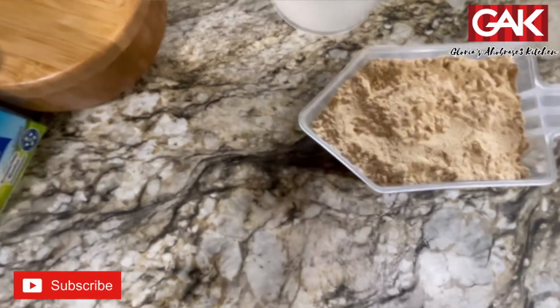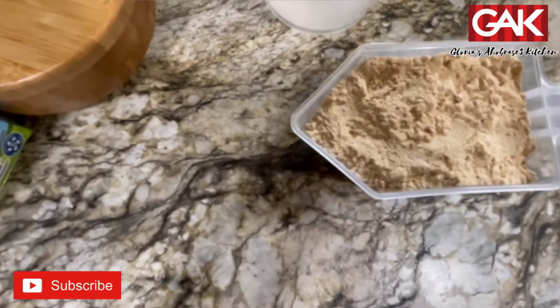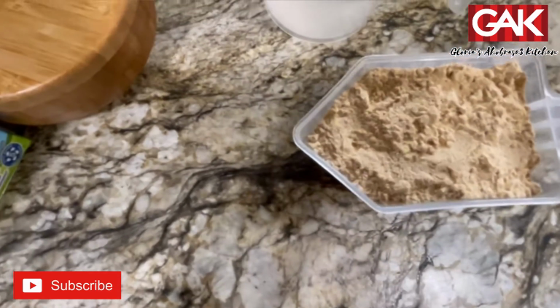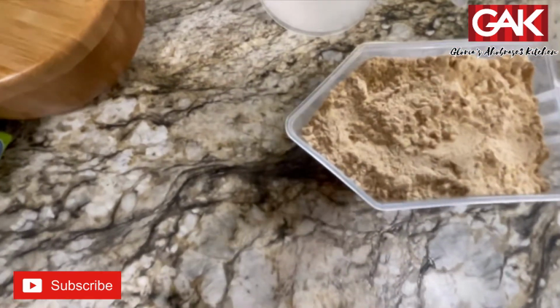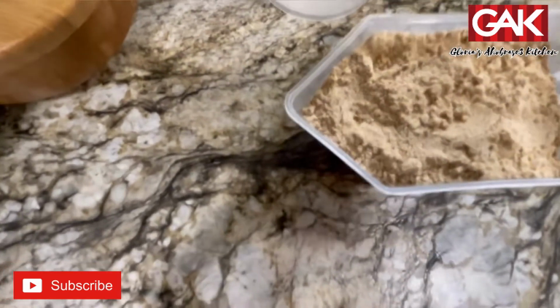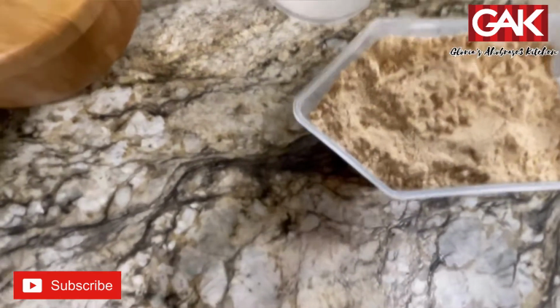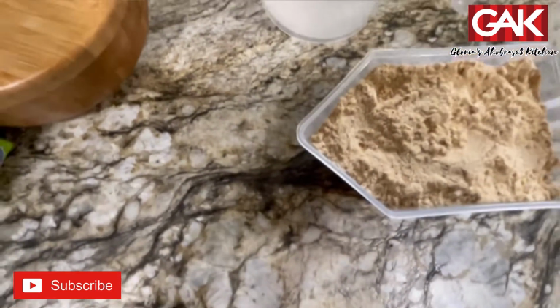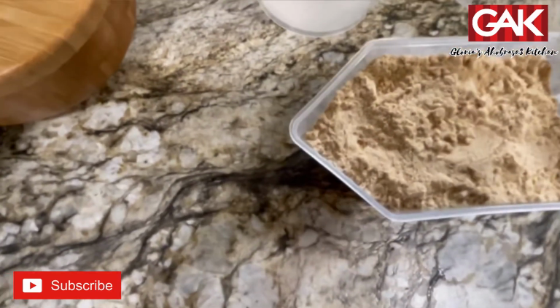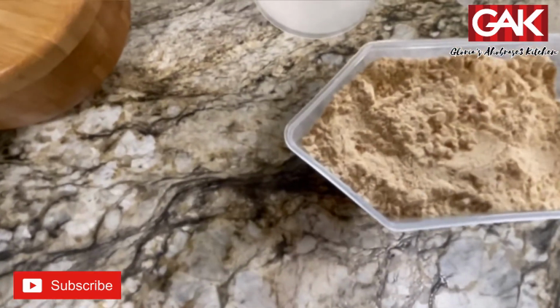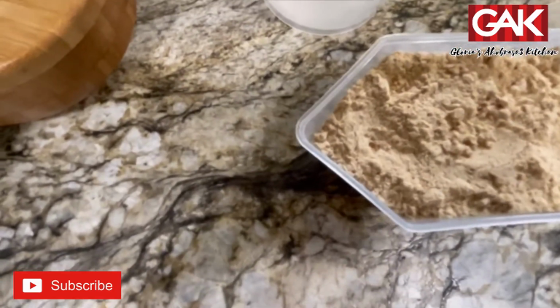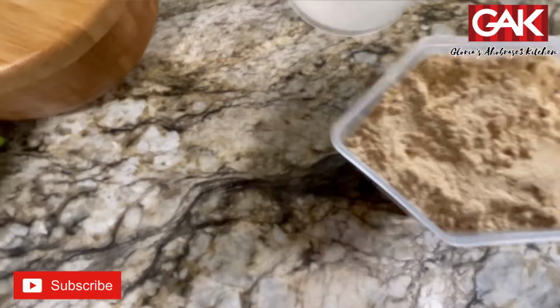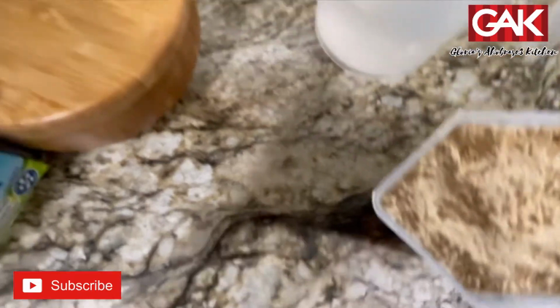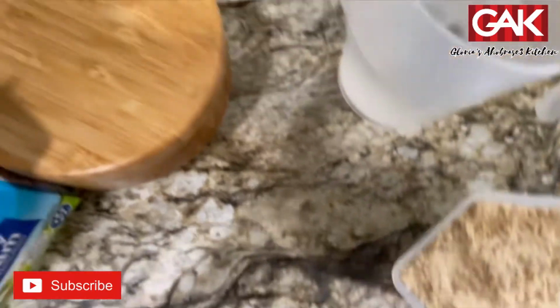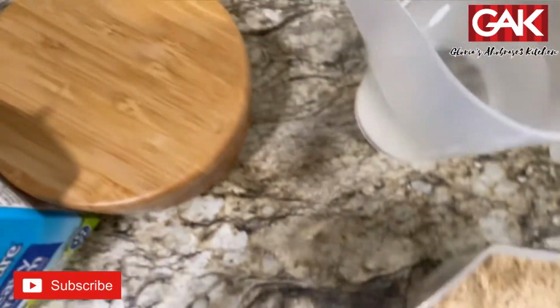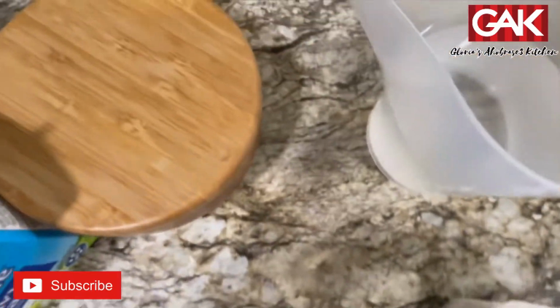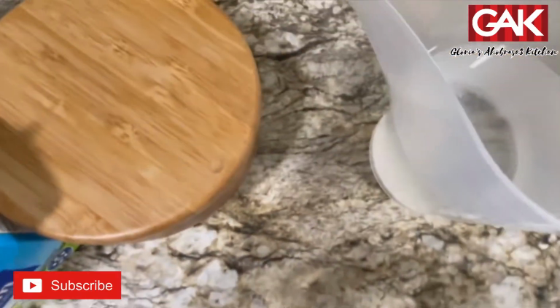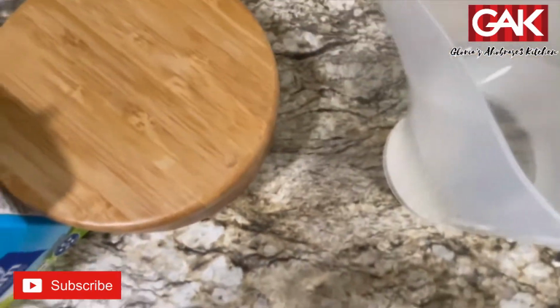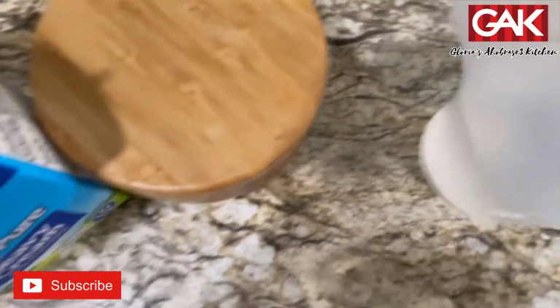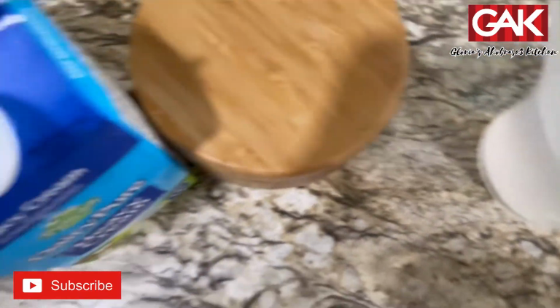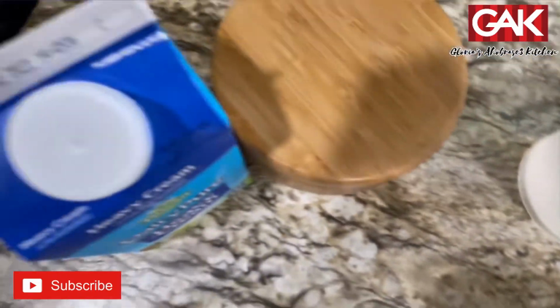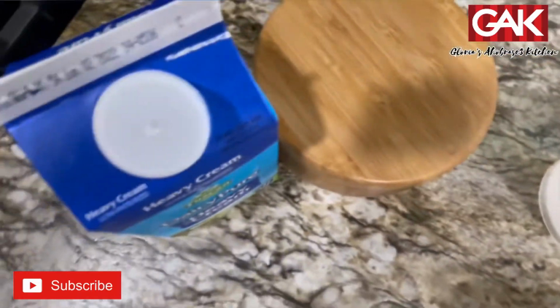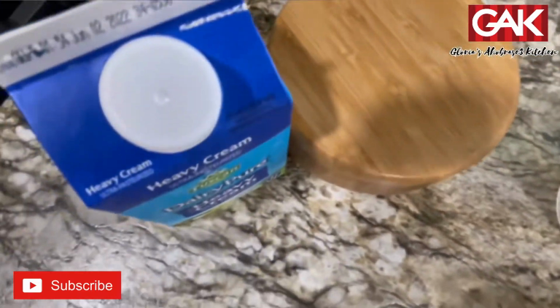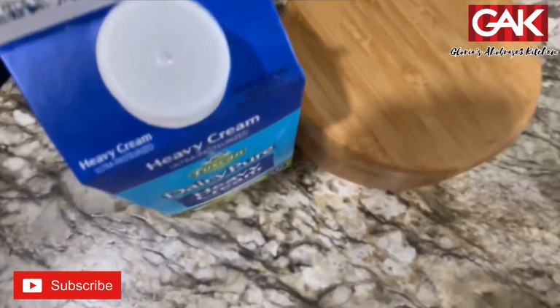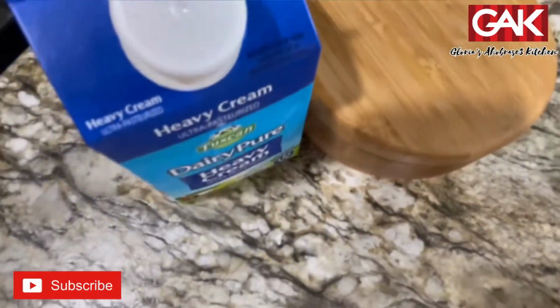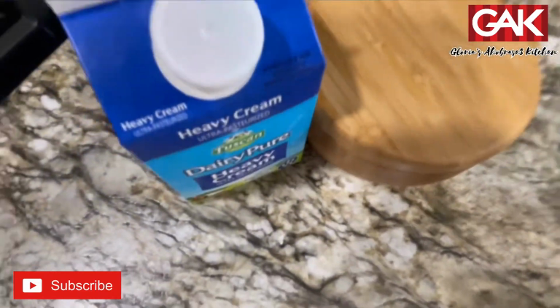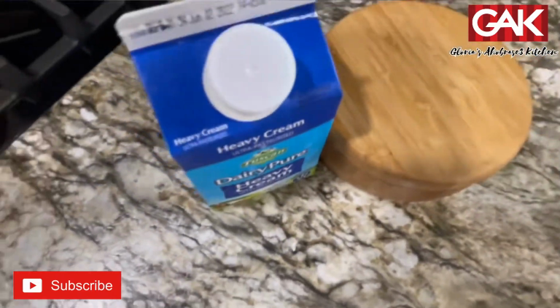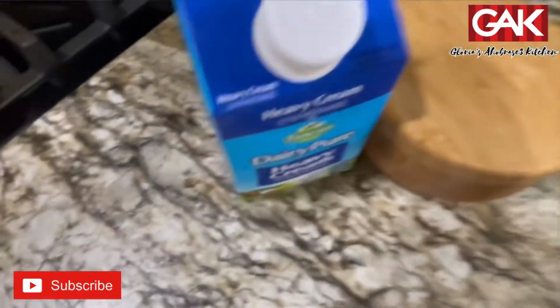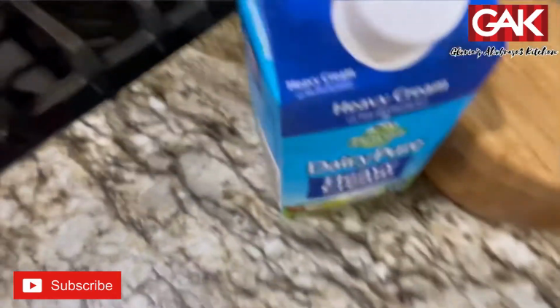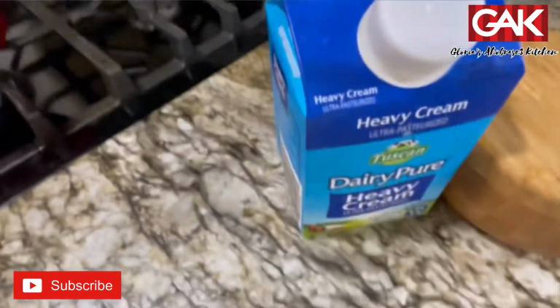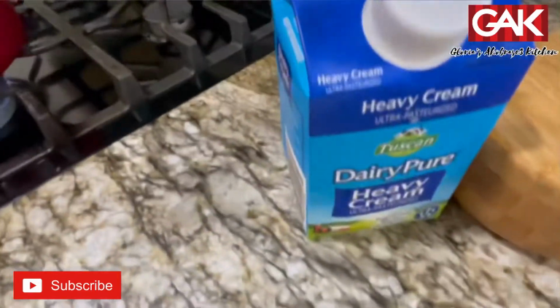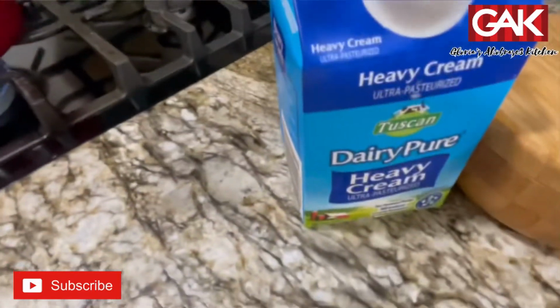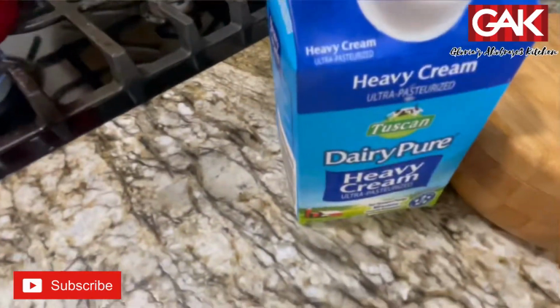Our ingredients: we have the Tom Brown, water, salt, and heavy cream.